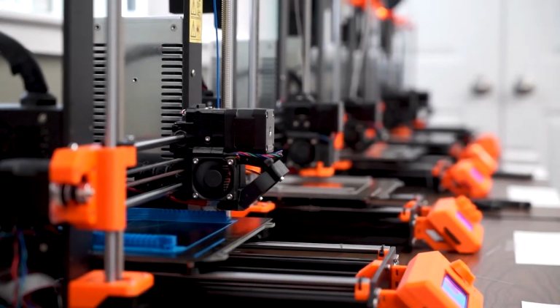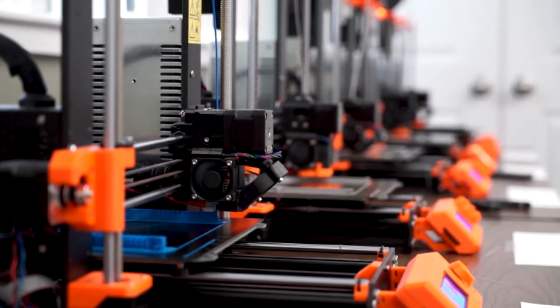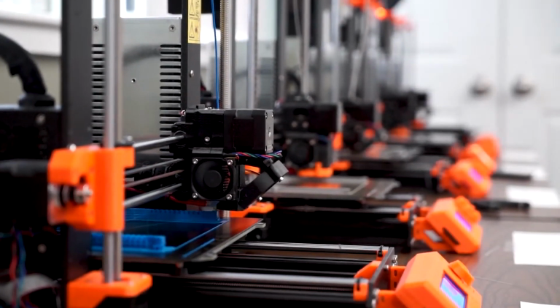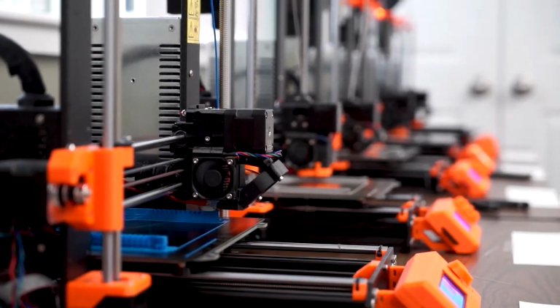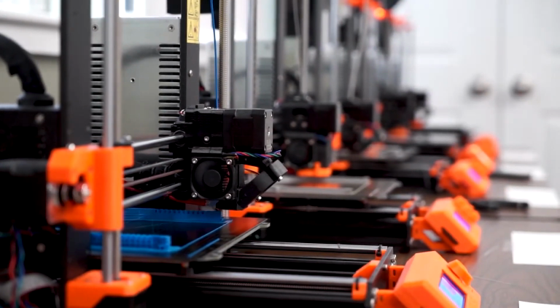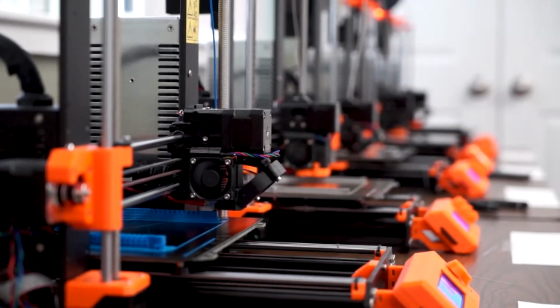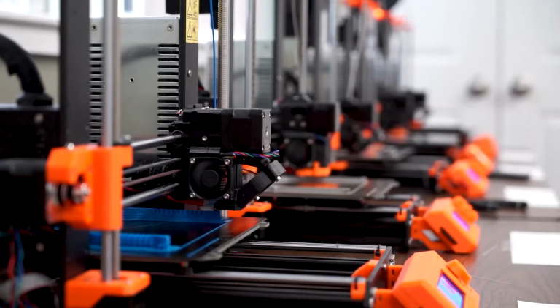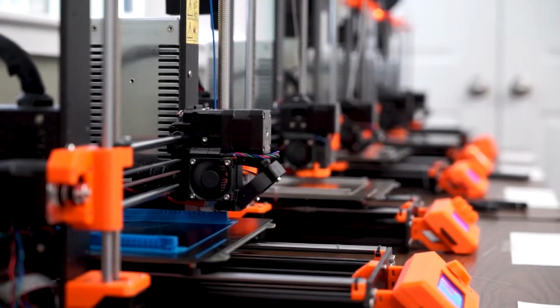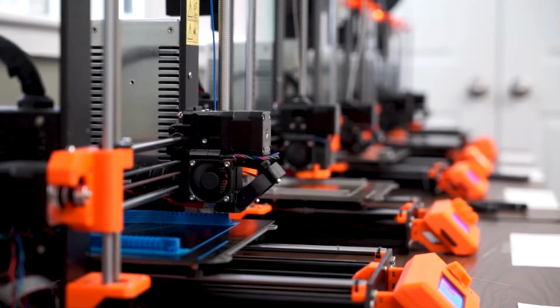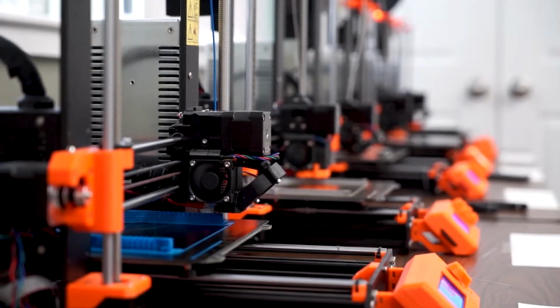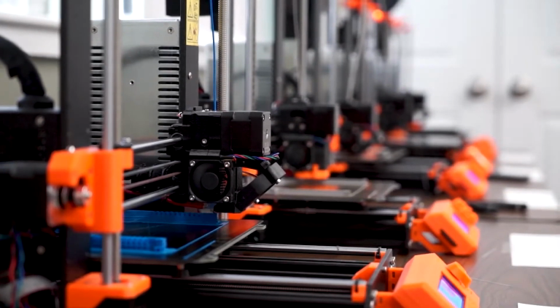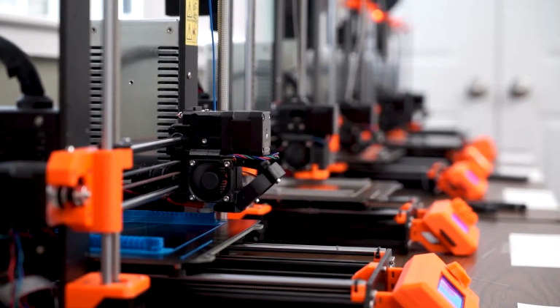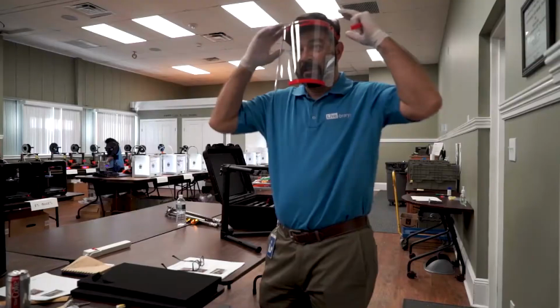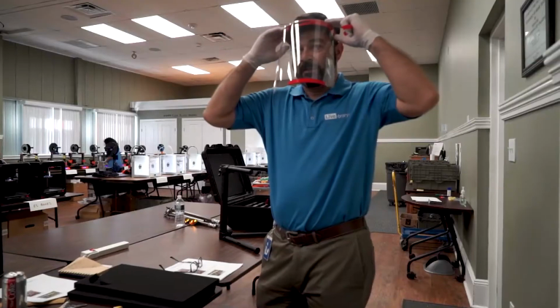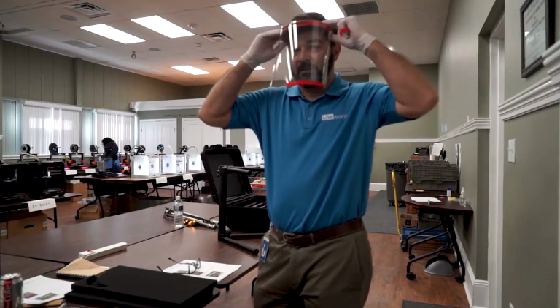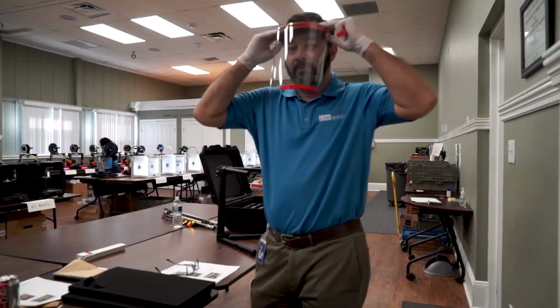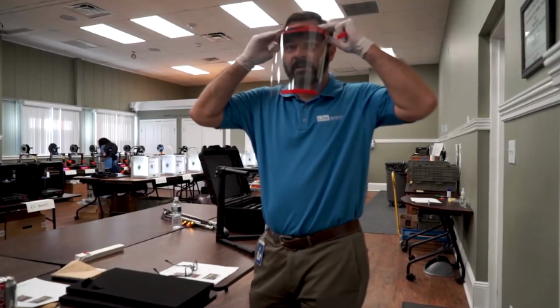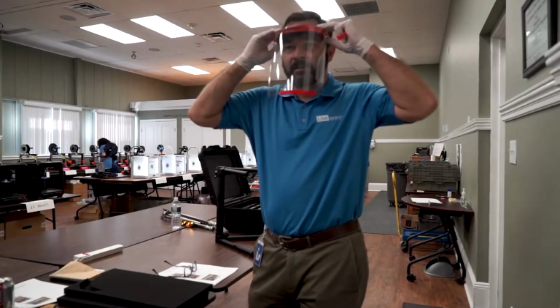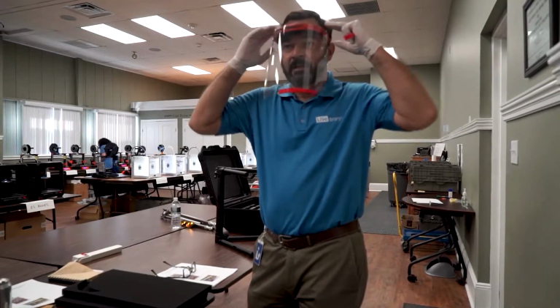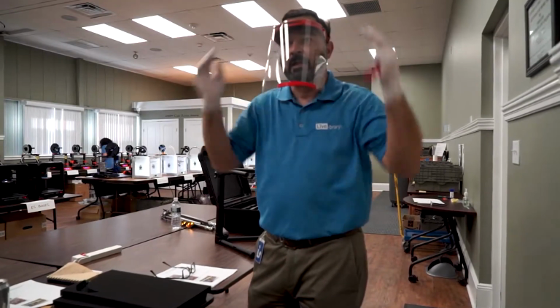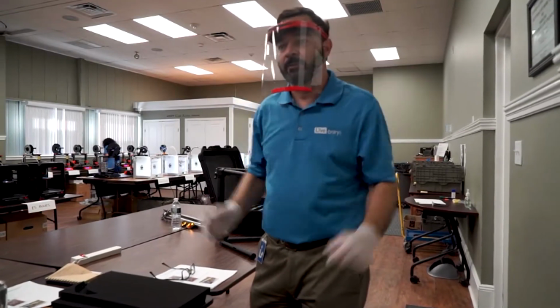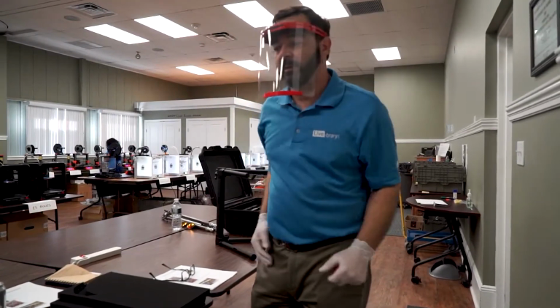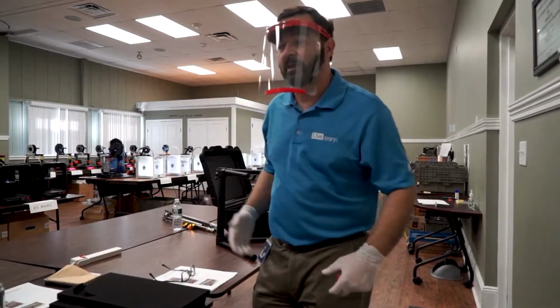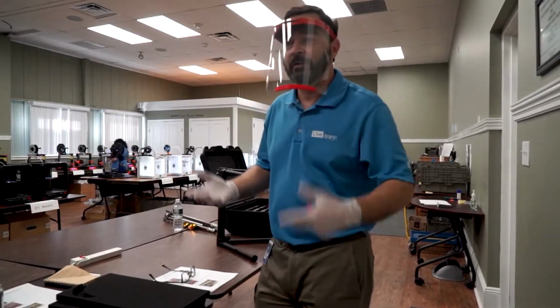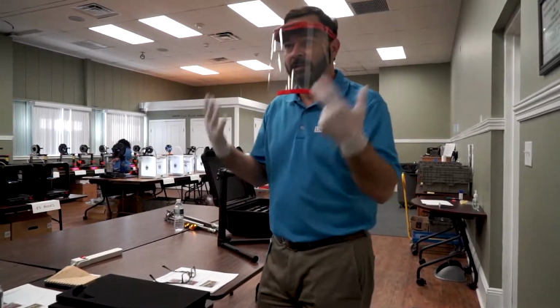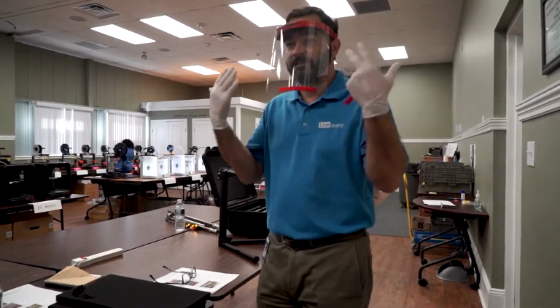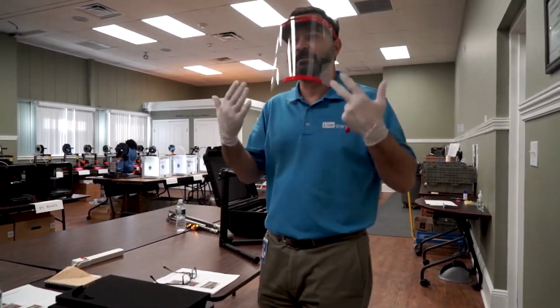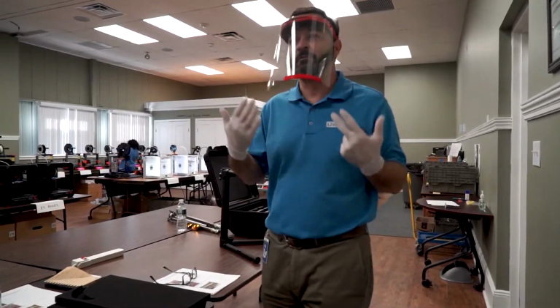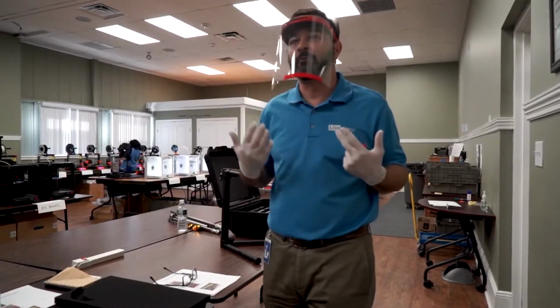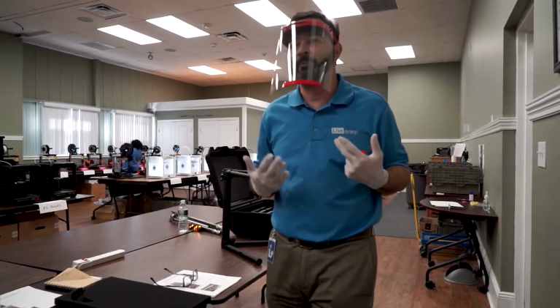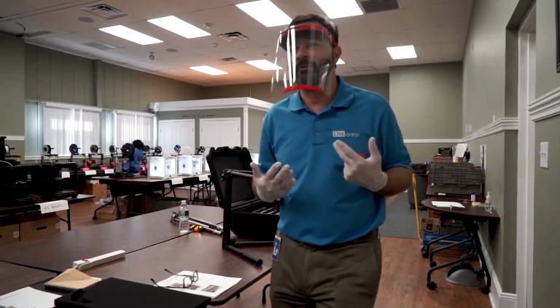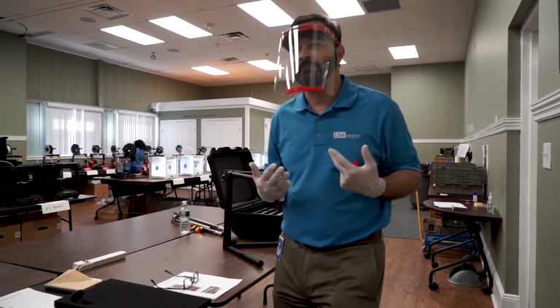I like to wear my shield, put it on — this is what we're building.